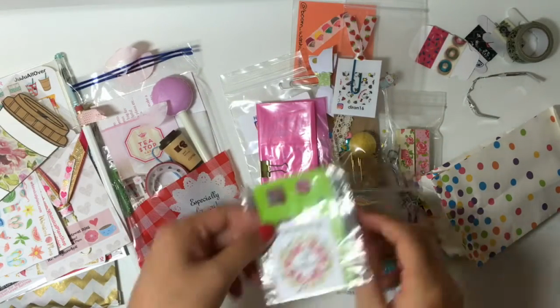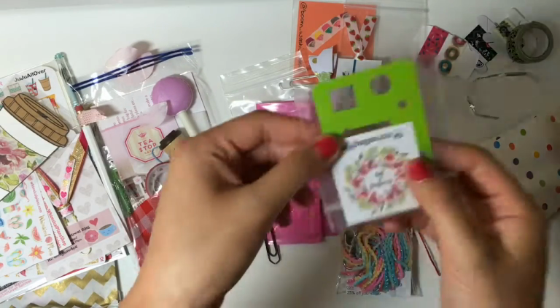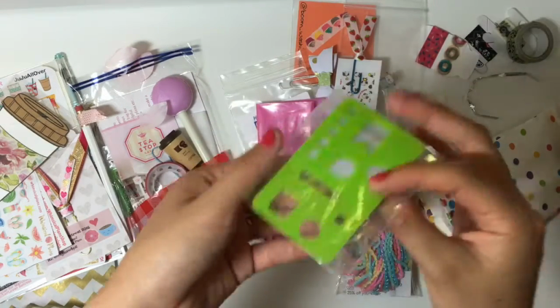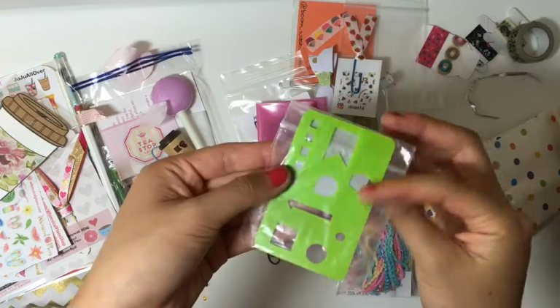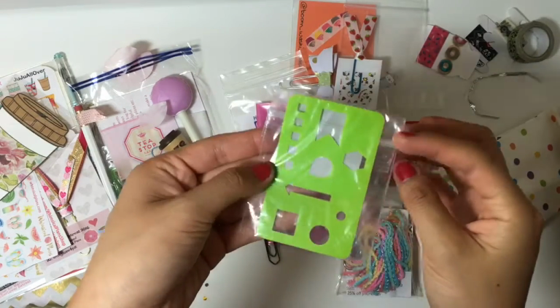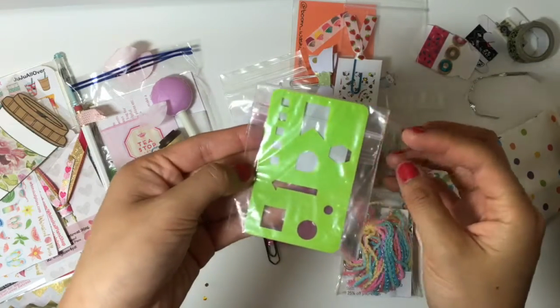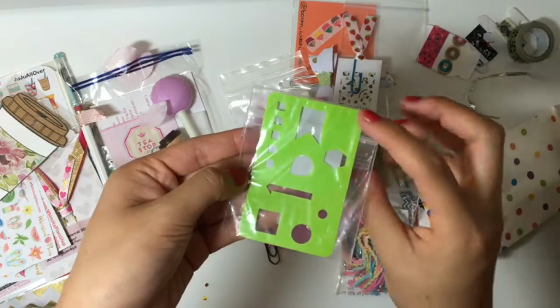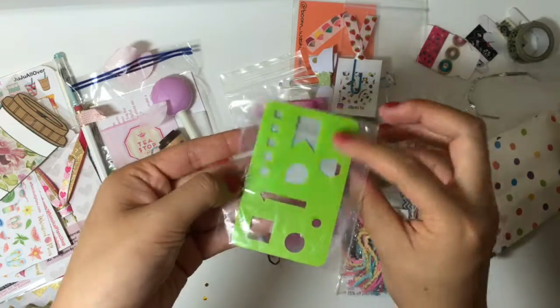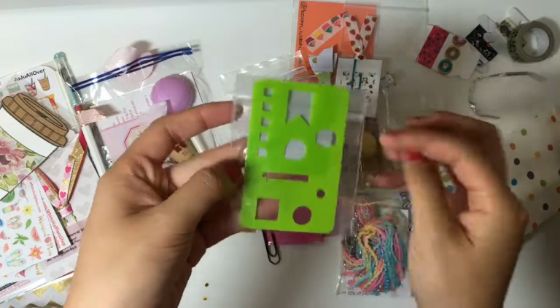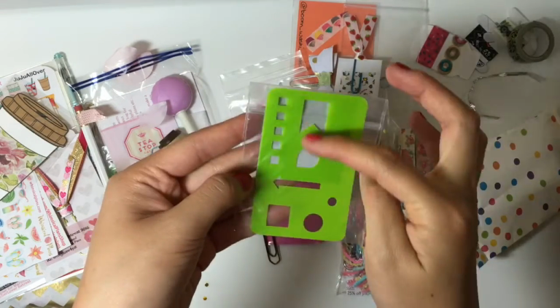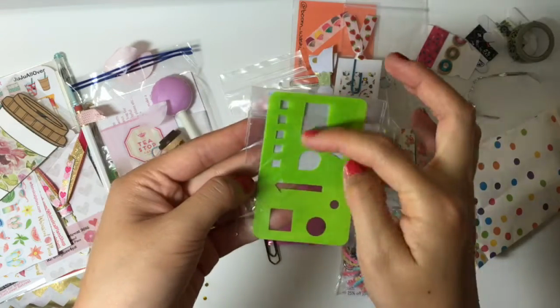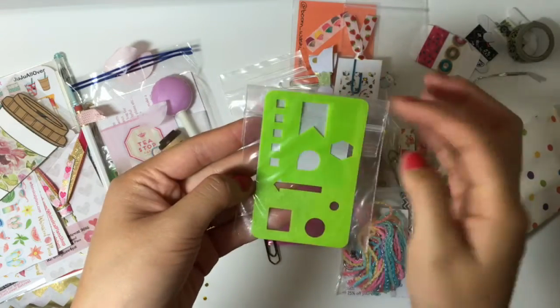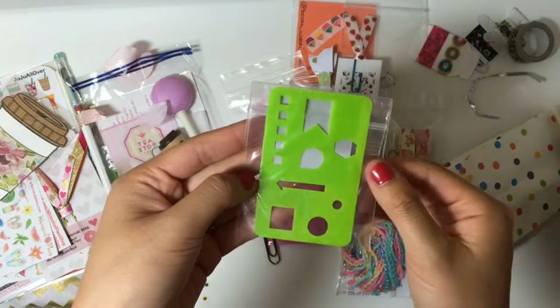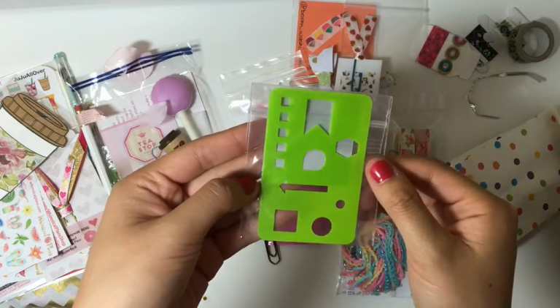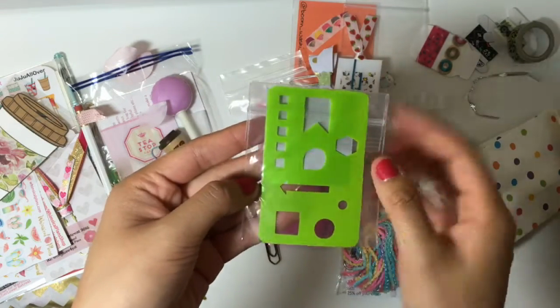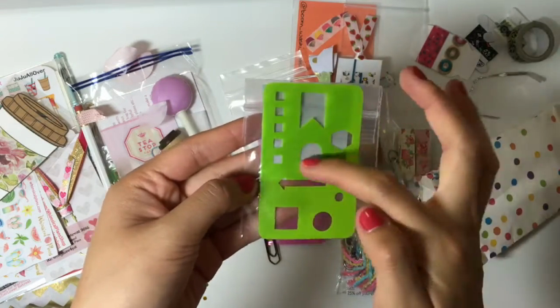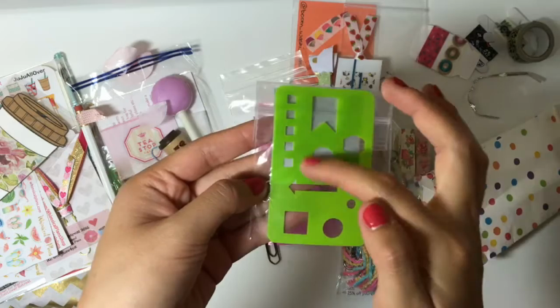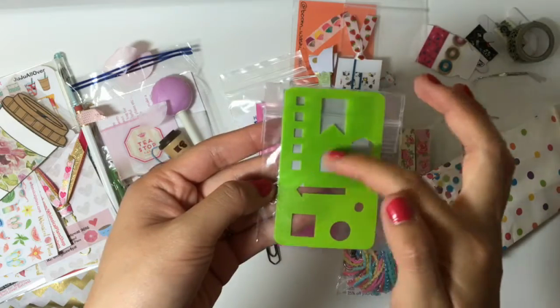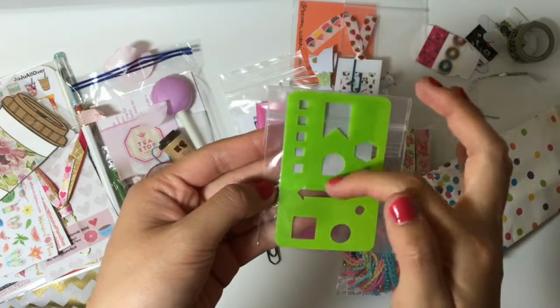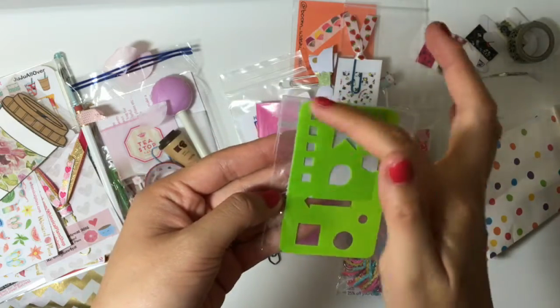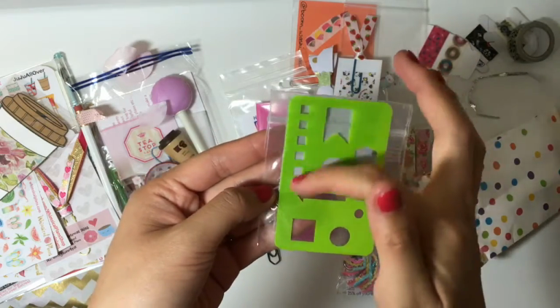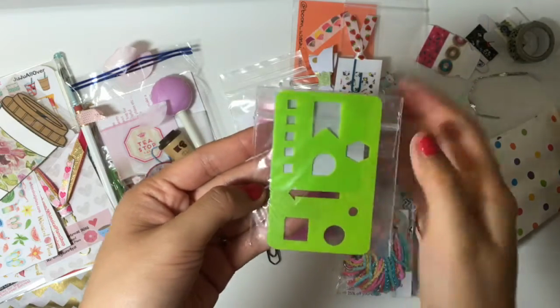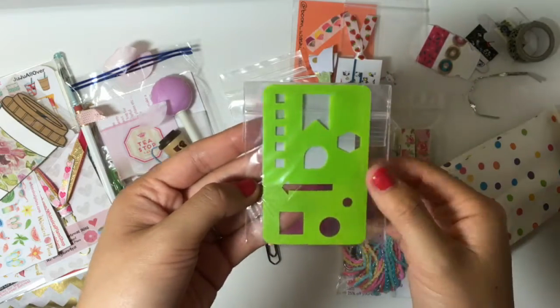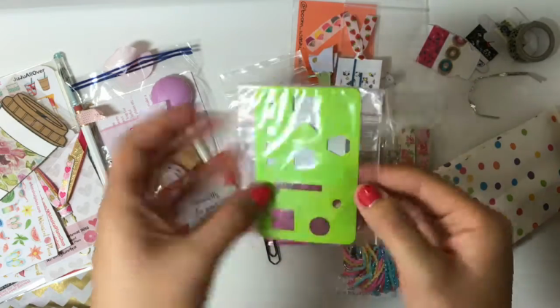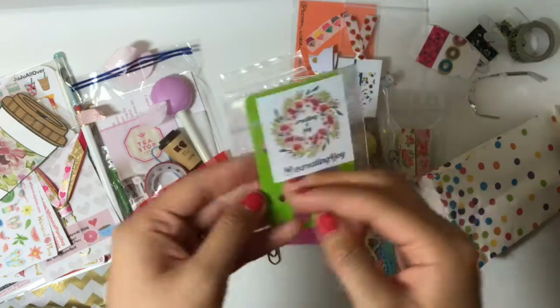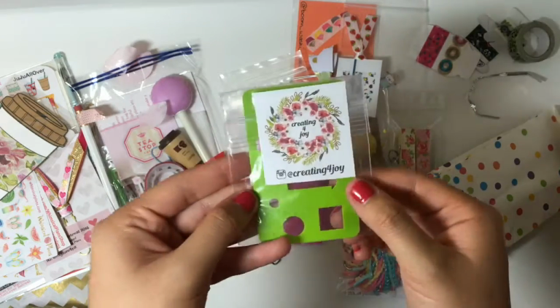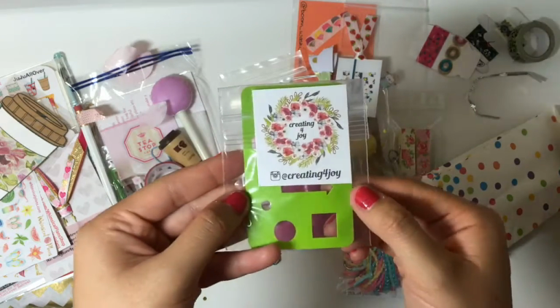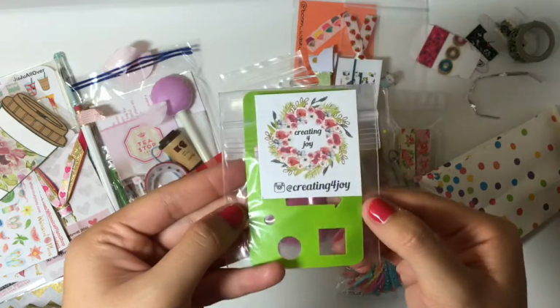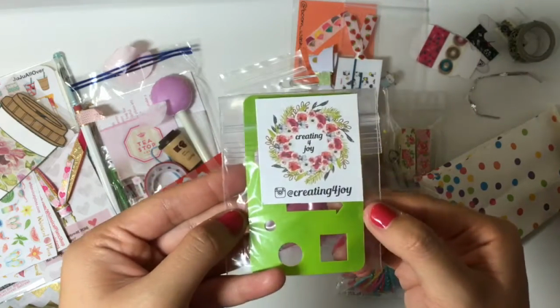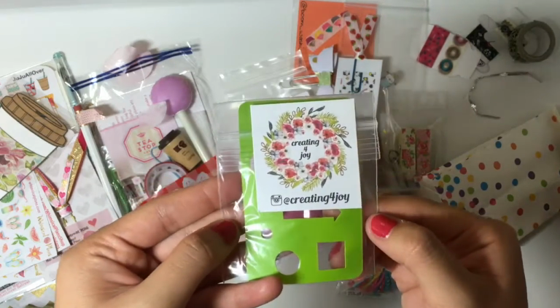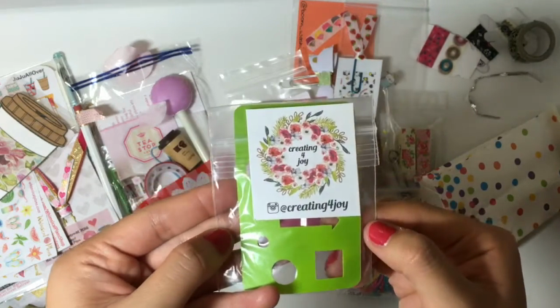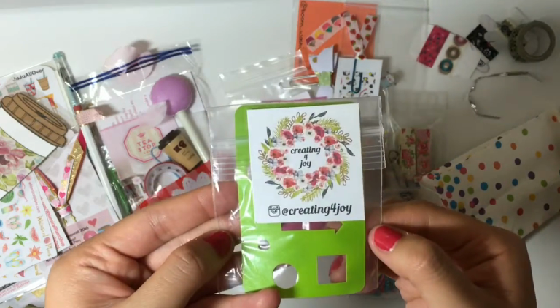I also got a stencil, and I never used one before but I thought it would be interesting to try it out.